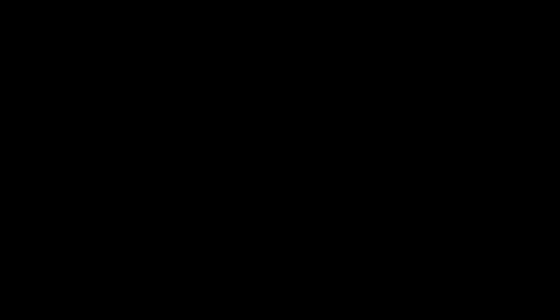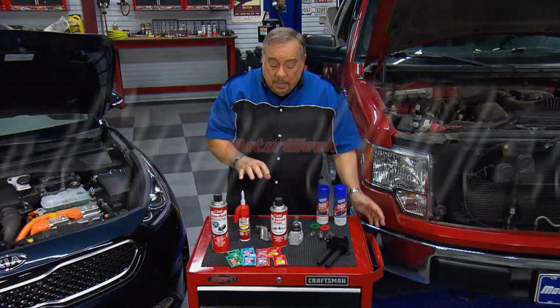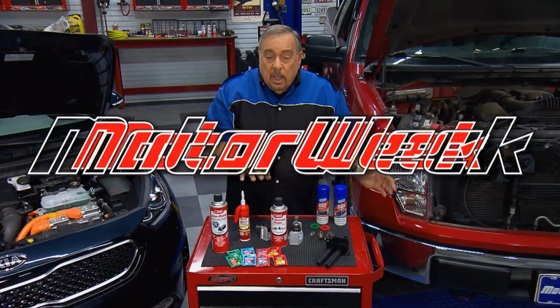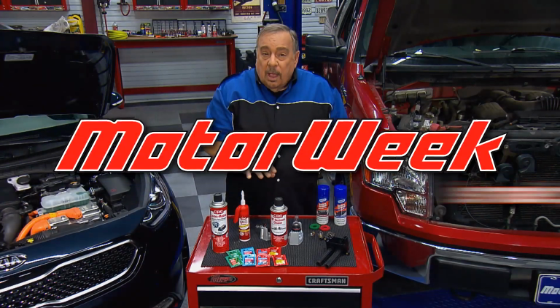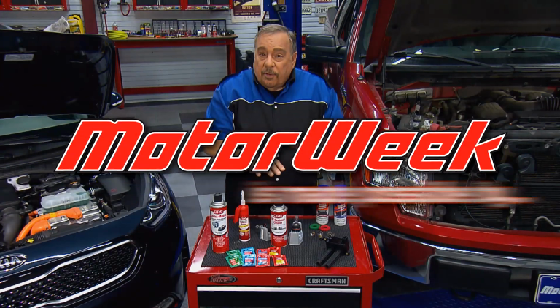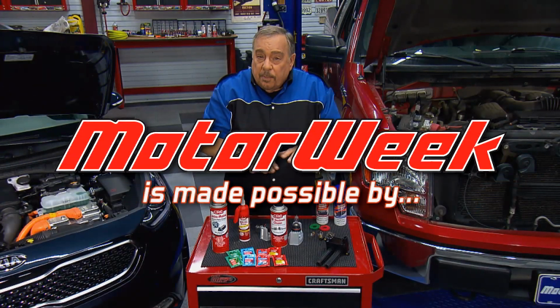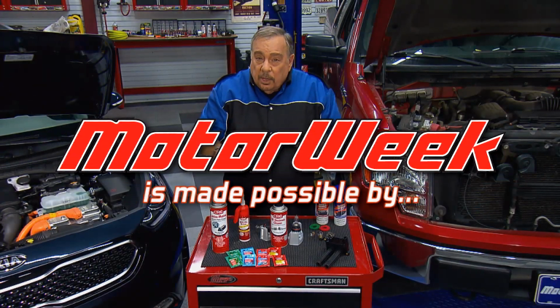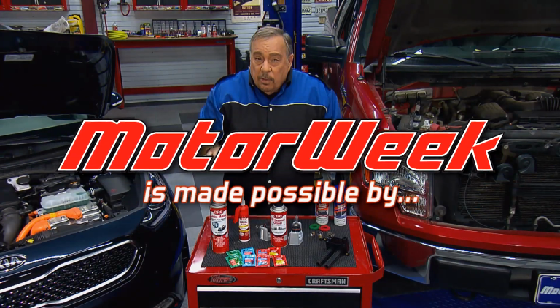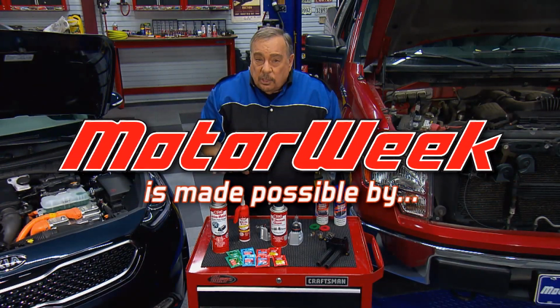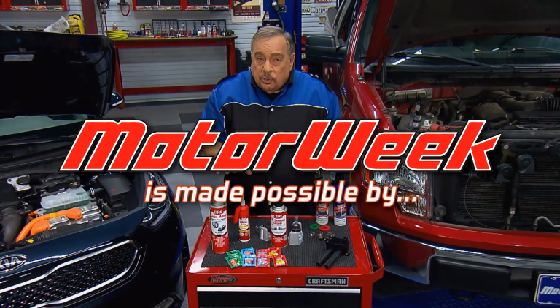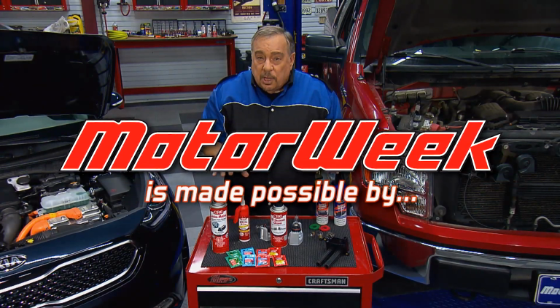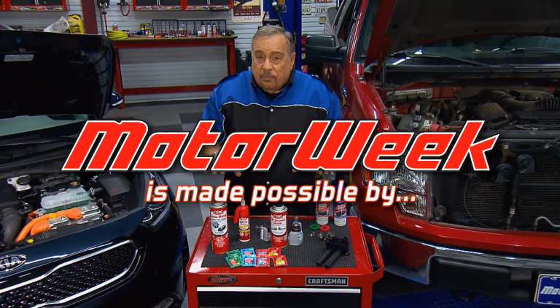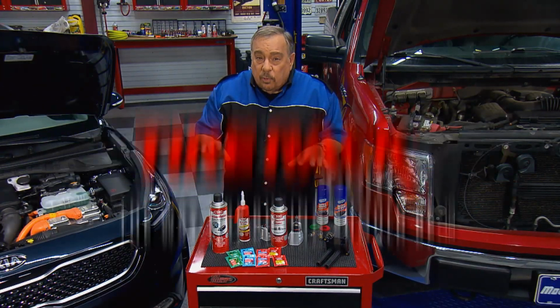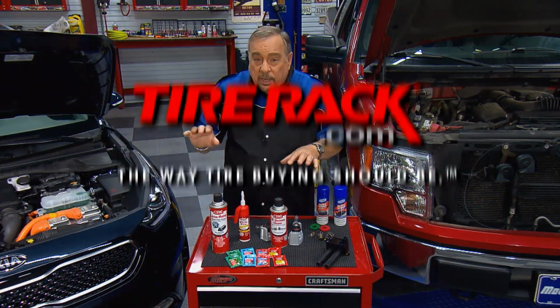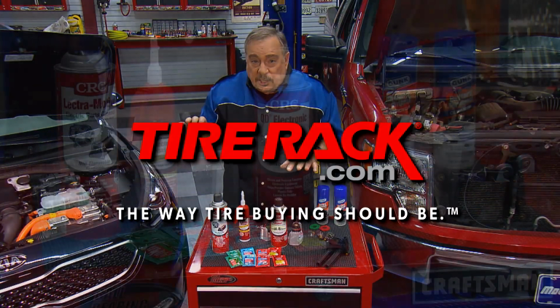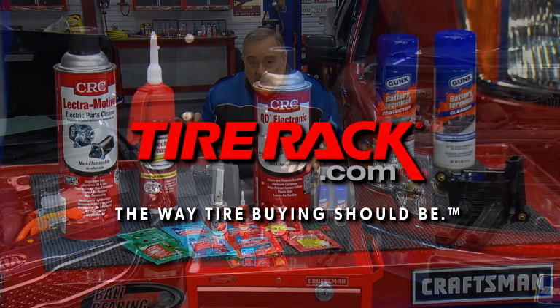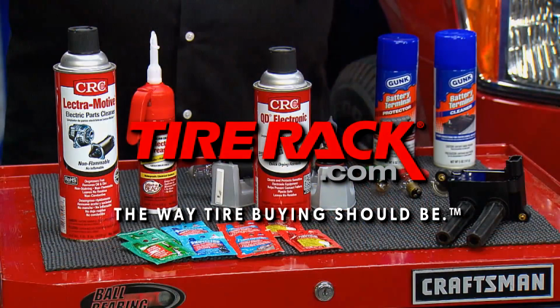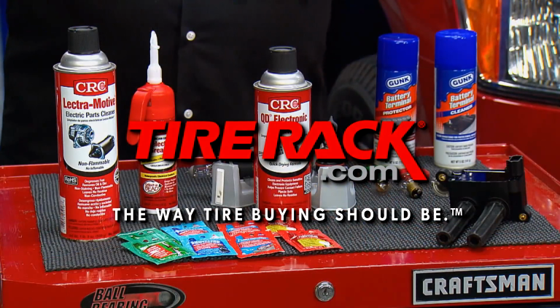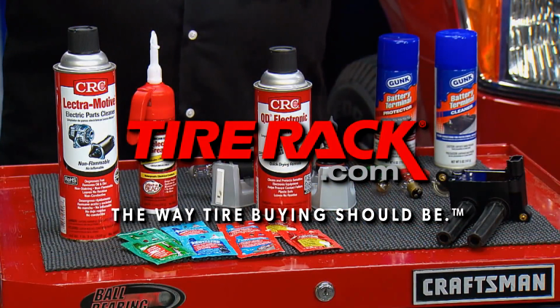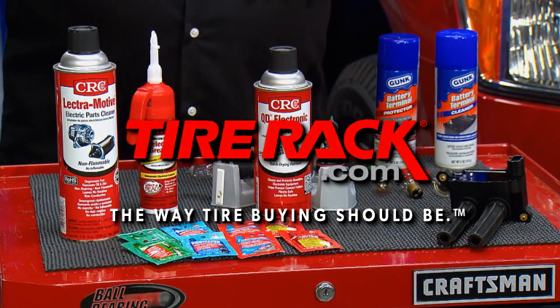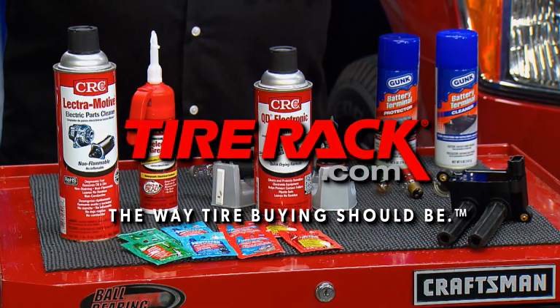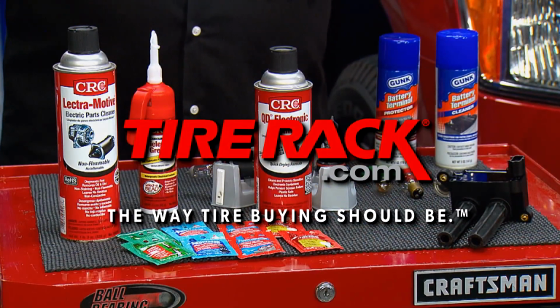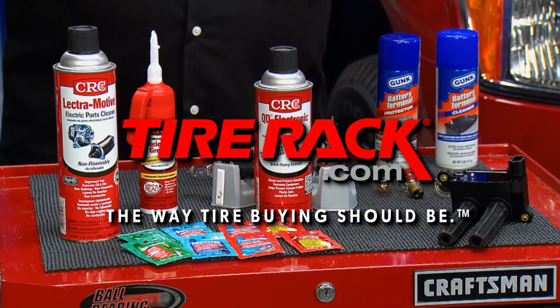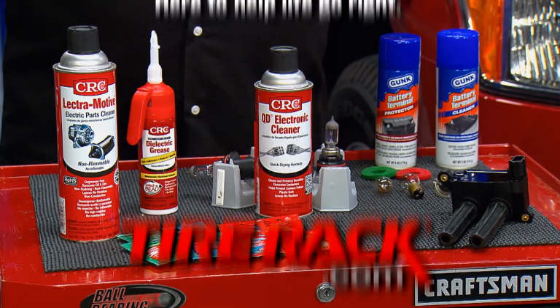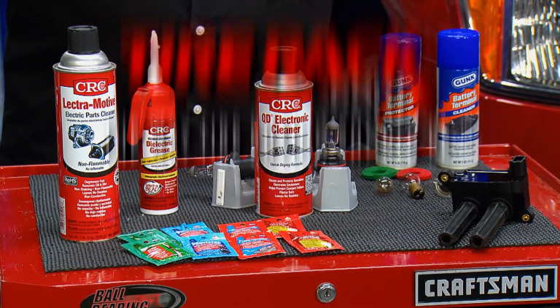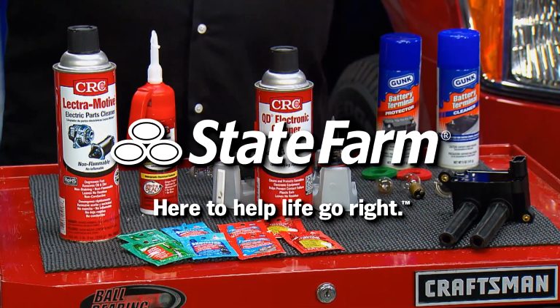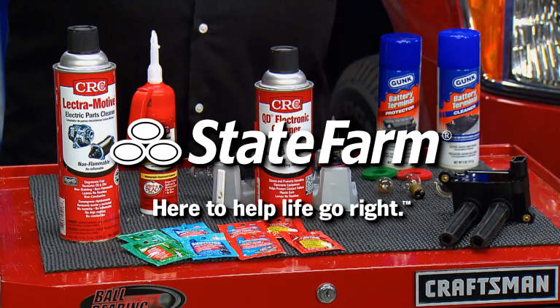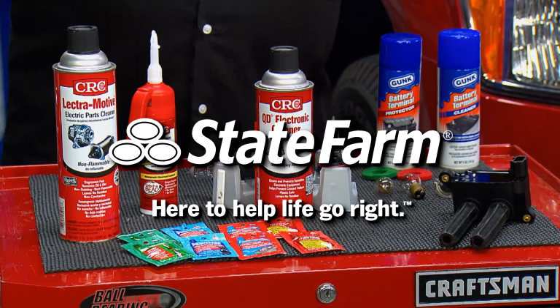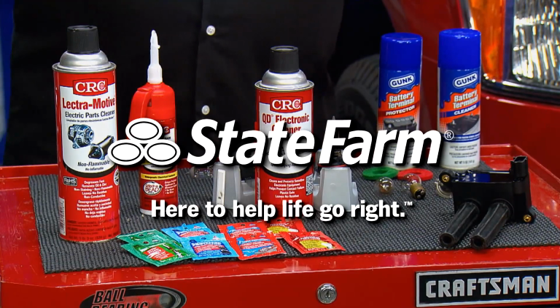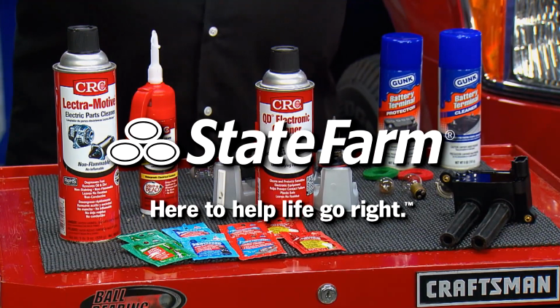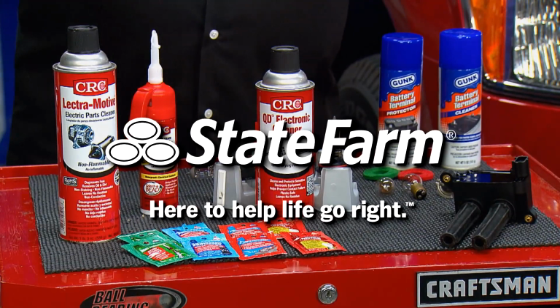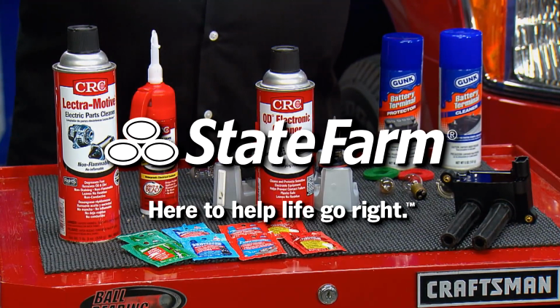Motor Week is made possible by TireRack.com and State Farm.